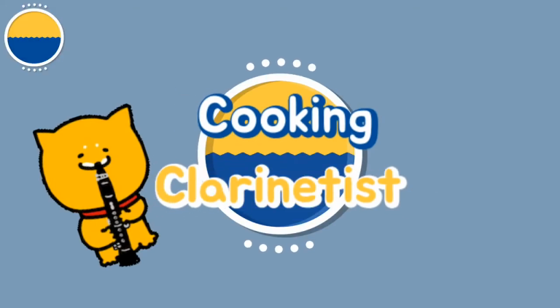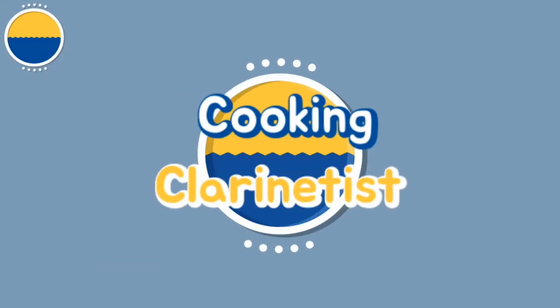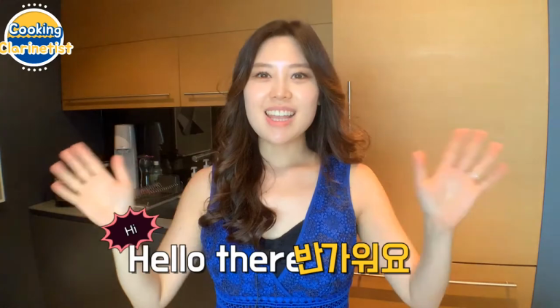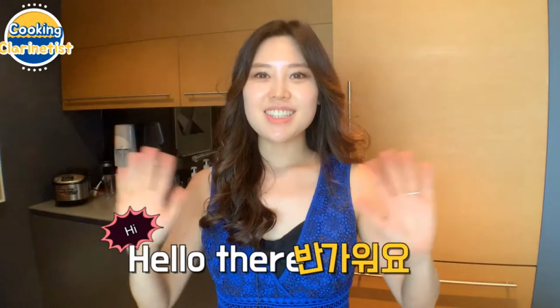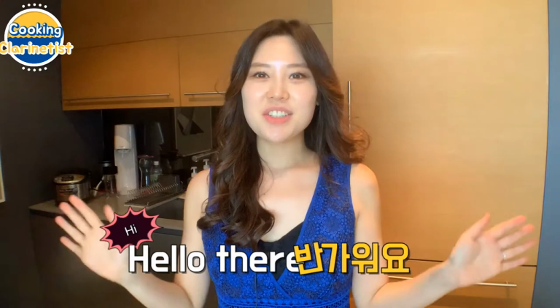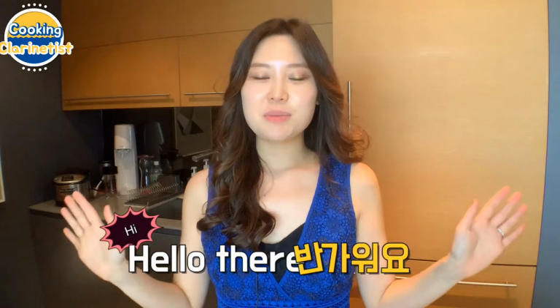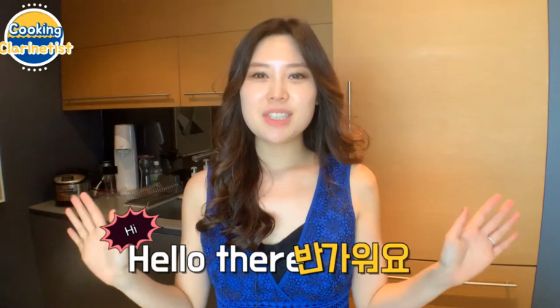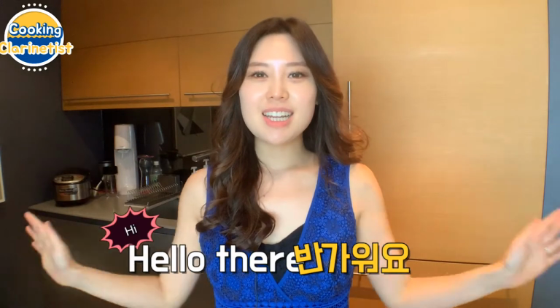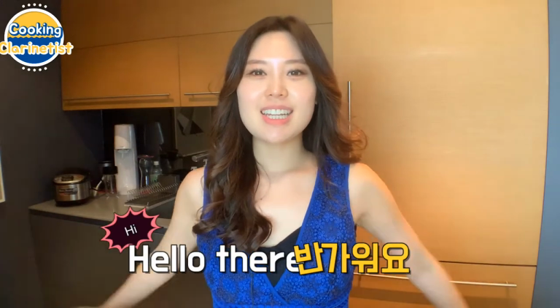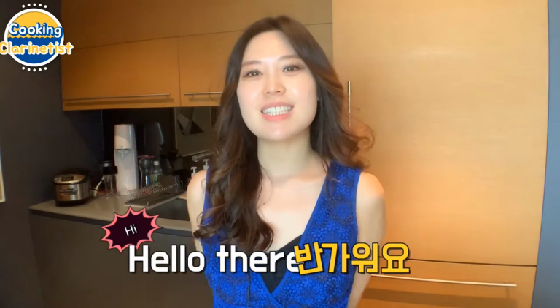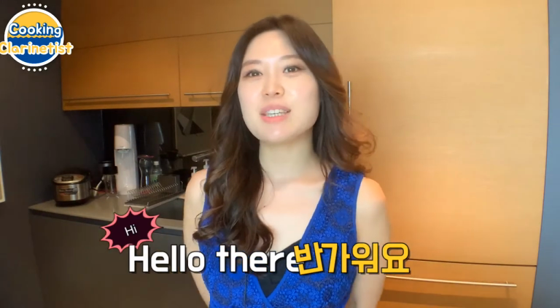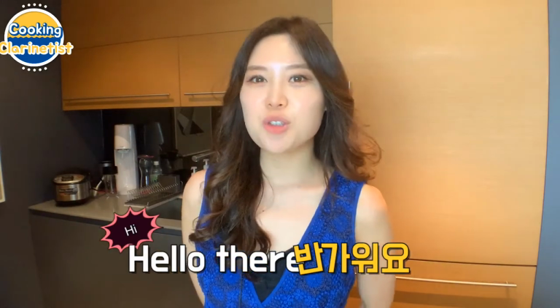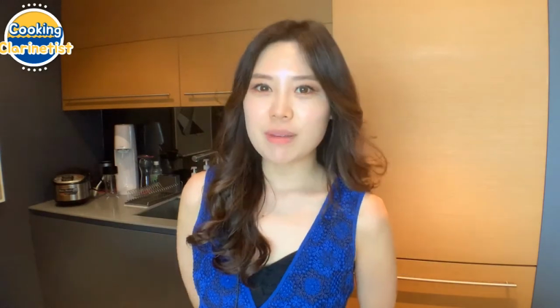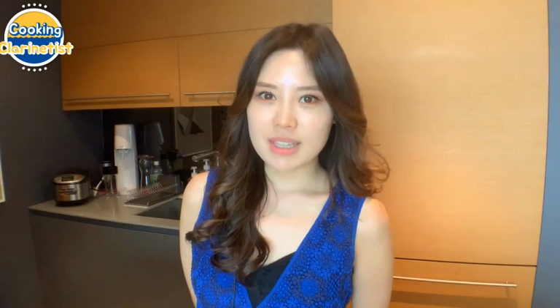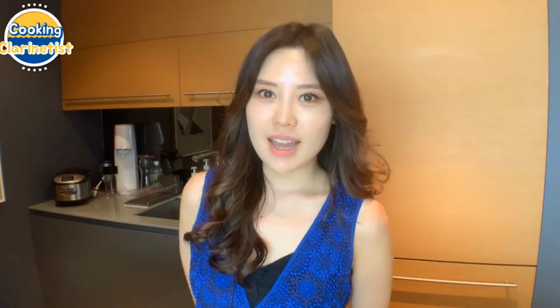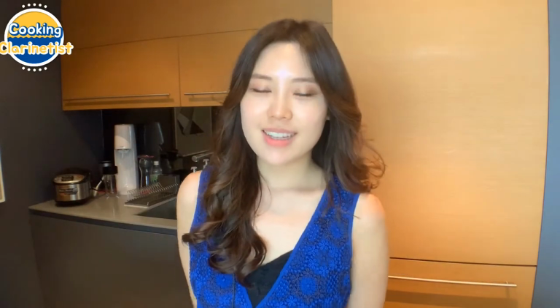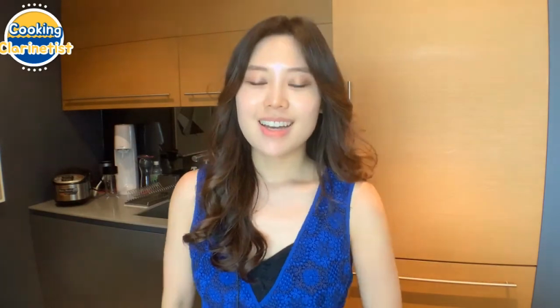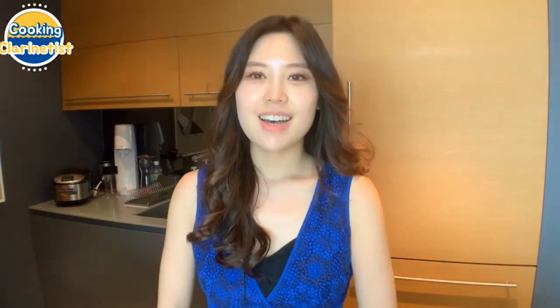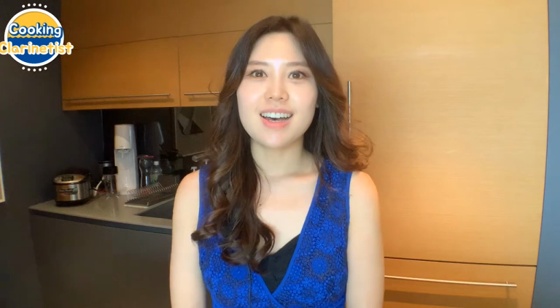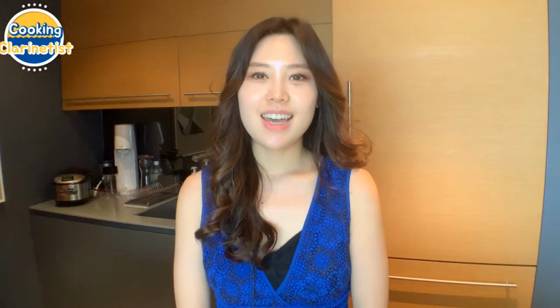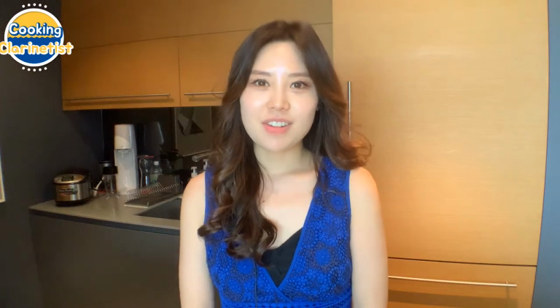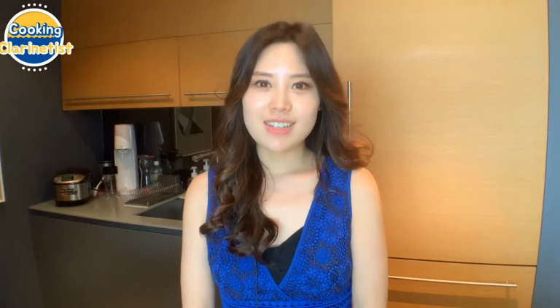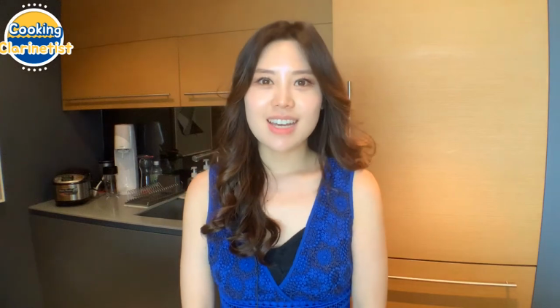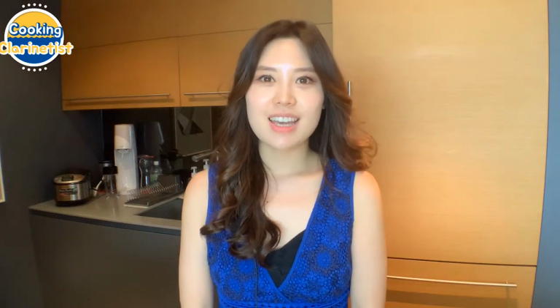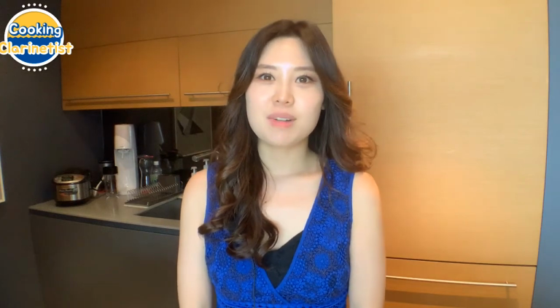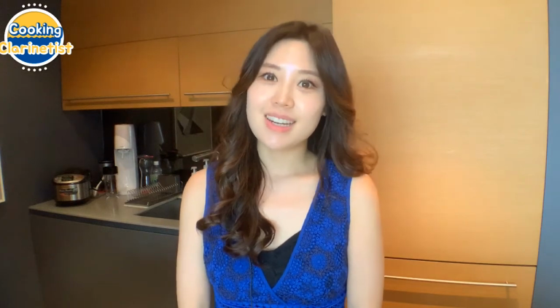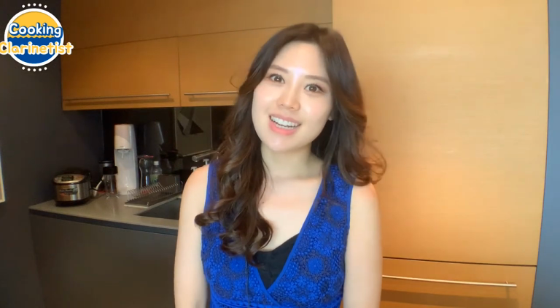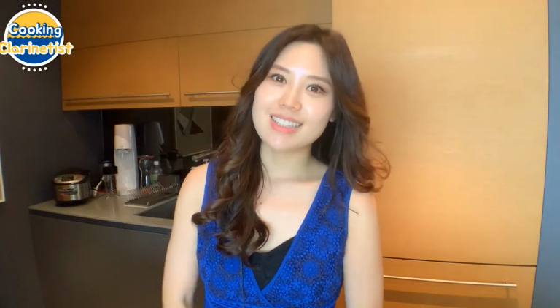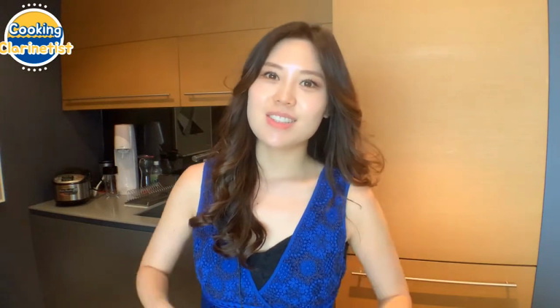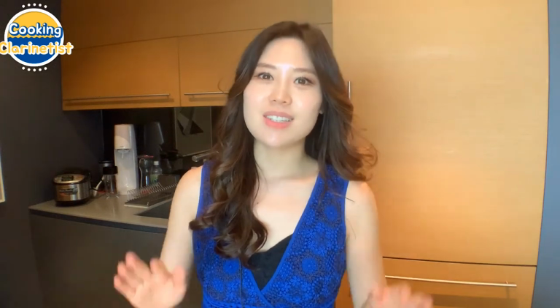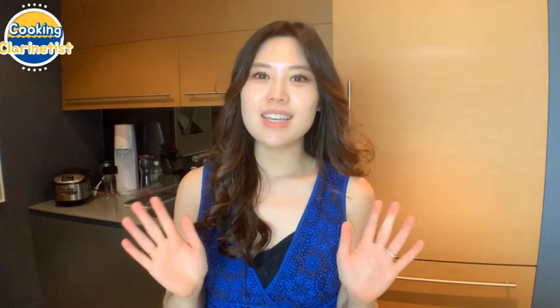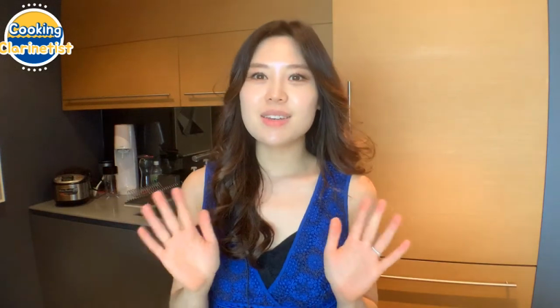Hello everyone, I am clarinetist Yuna Kim.